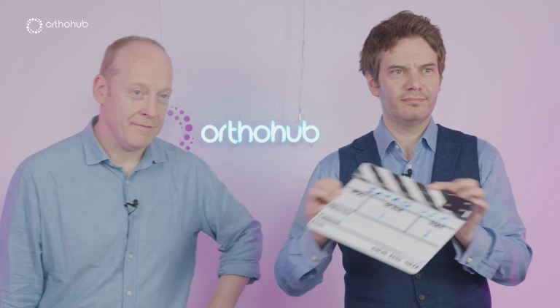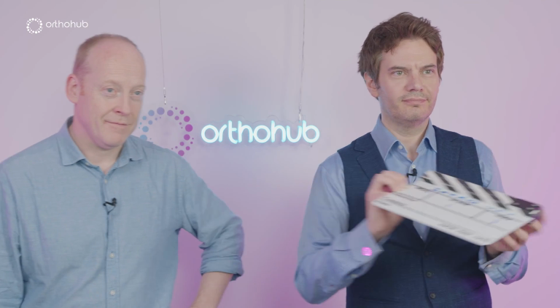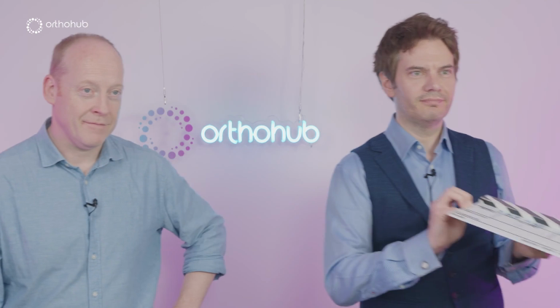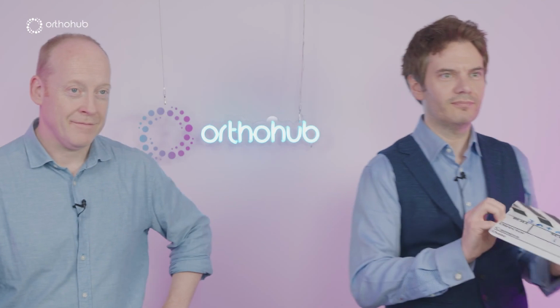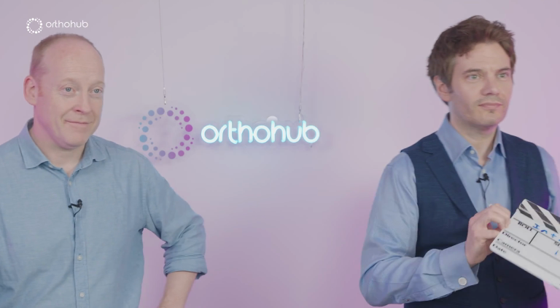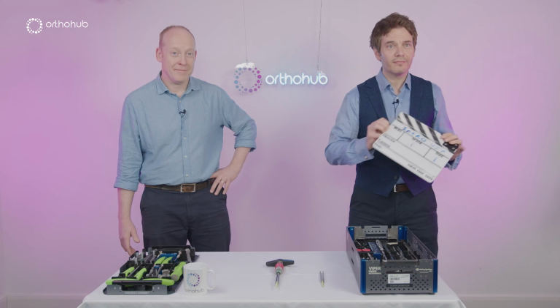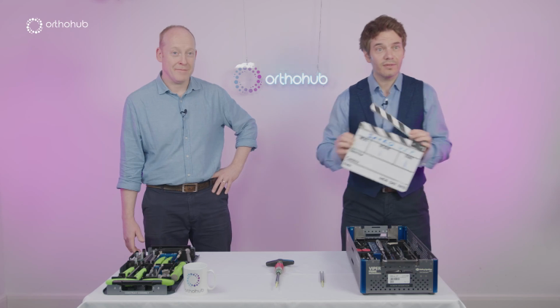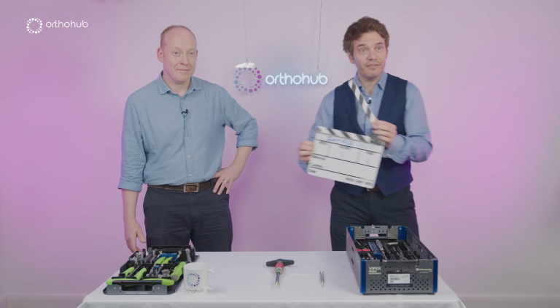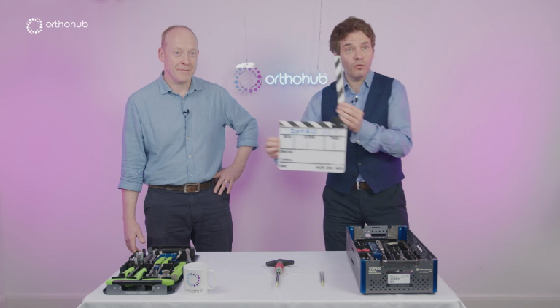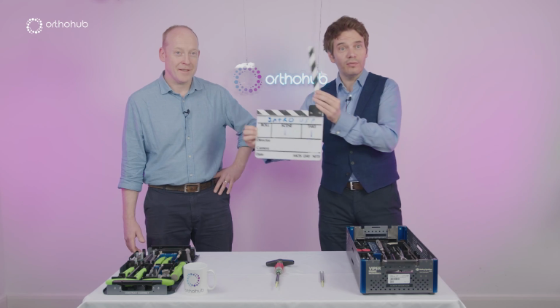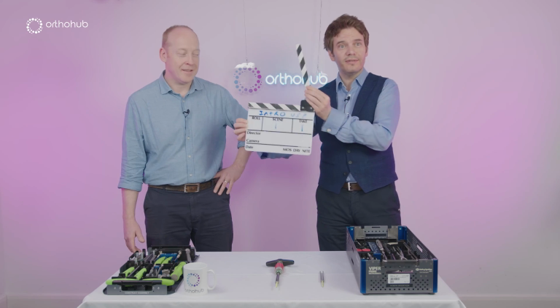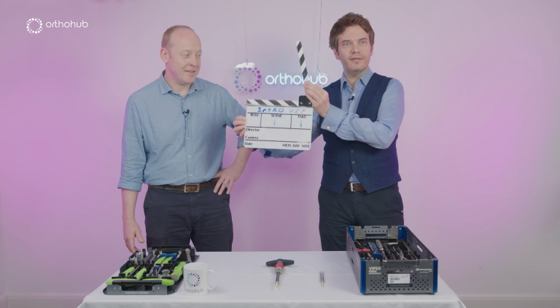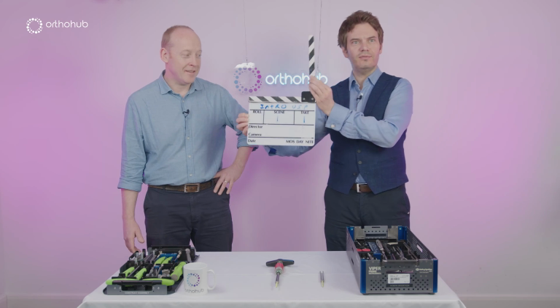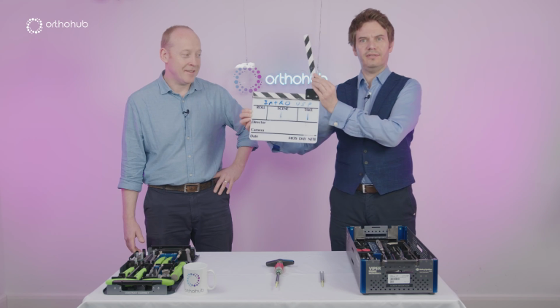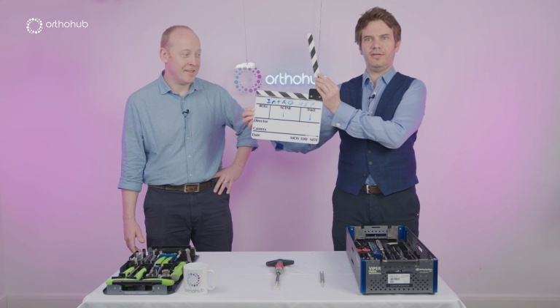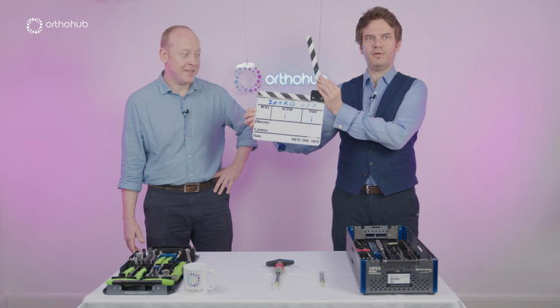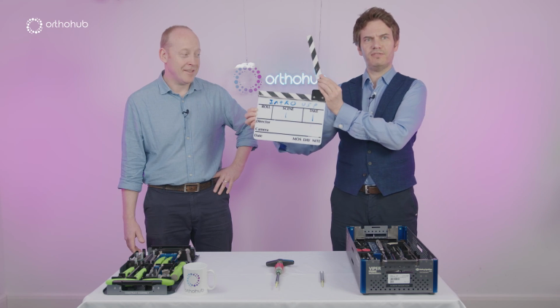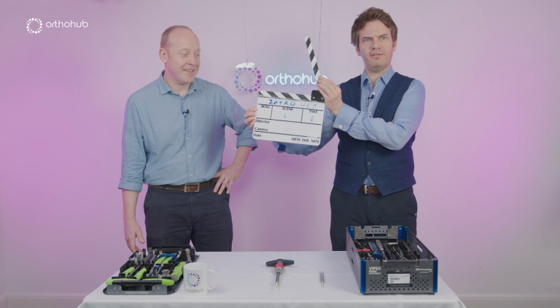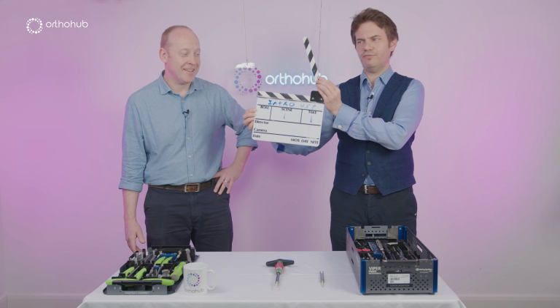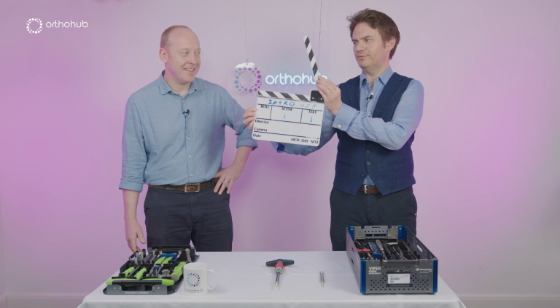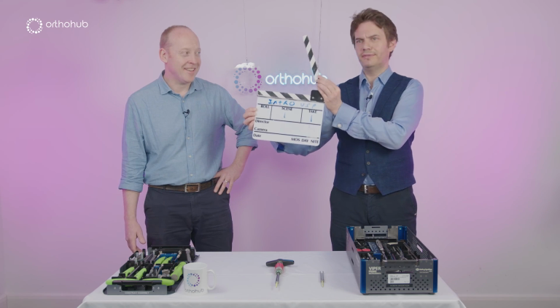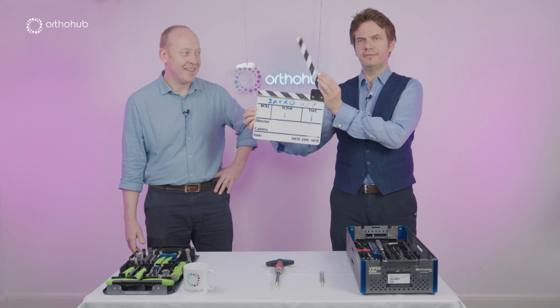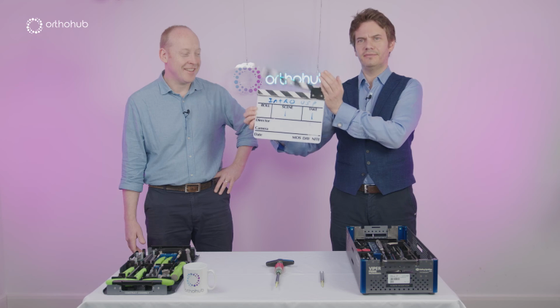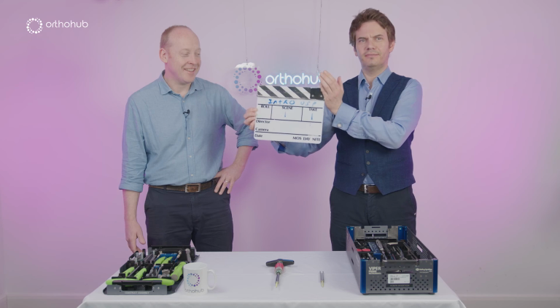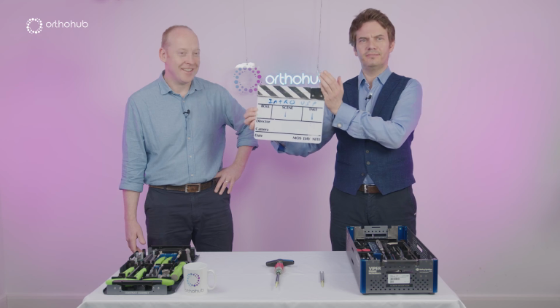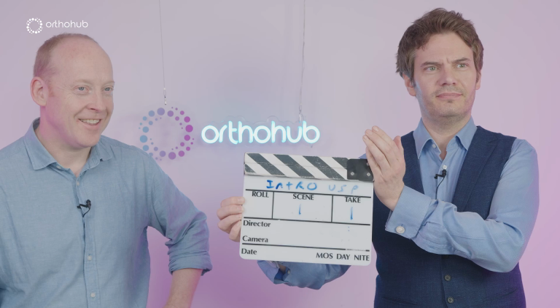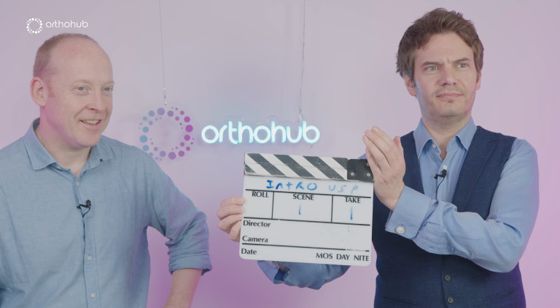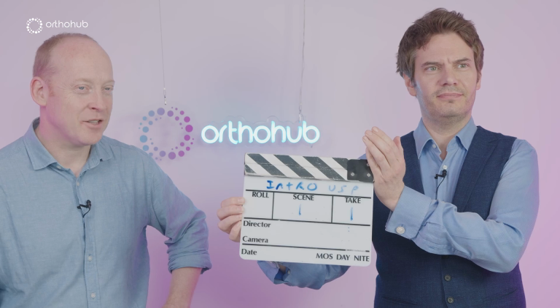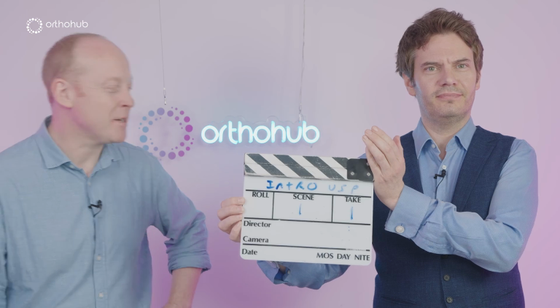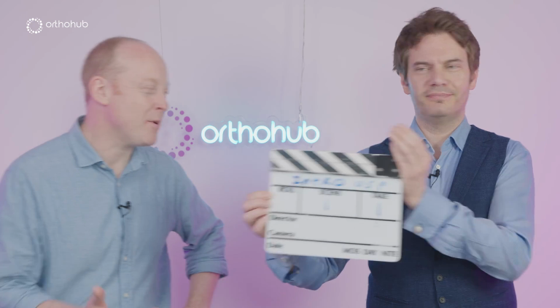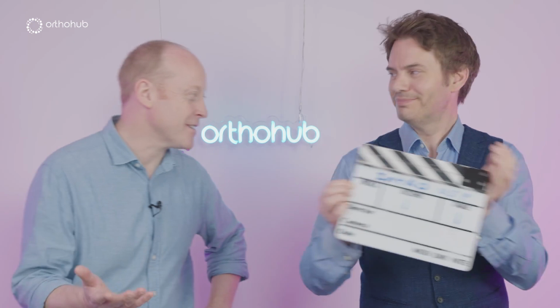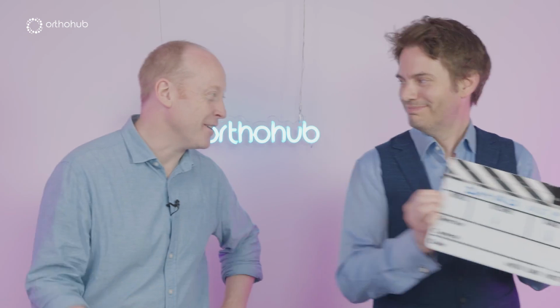No, no, let it fall. Let it fall? Yeah. What happens if I don't let it fall? Just makes a better sound.